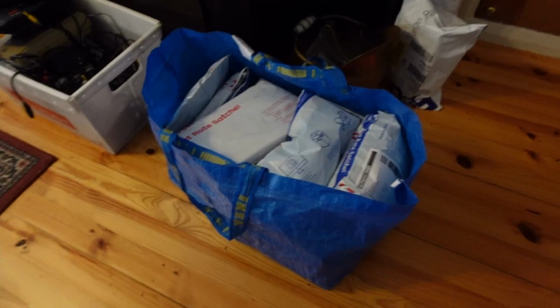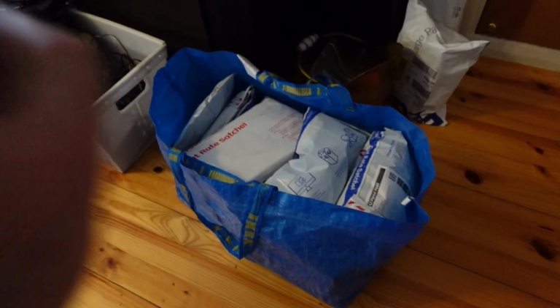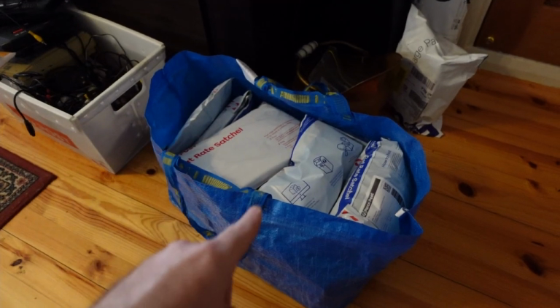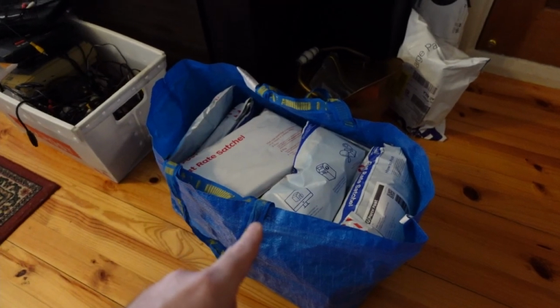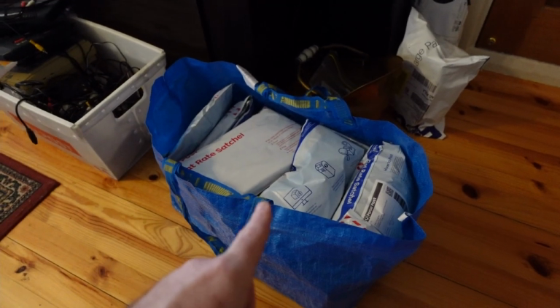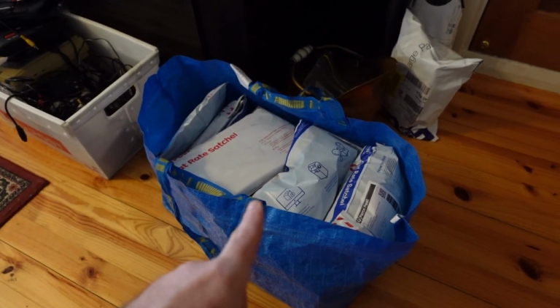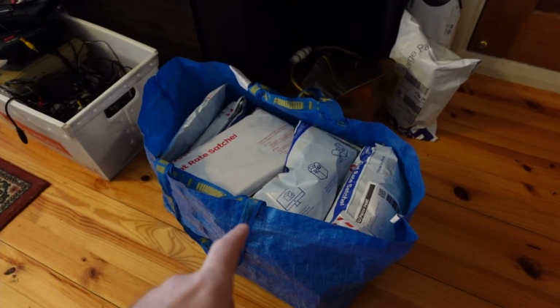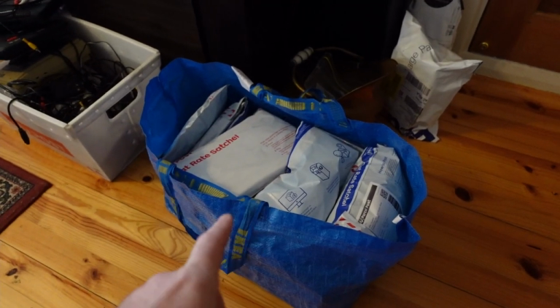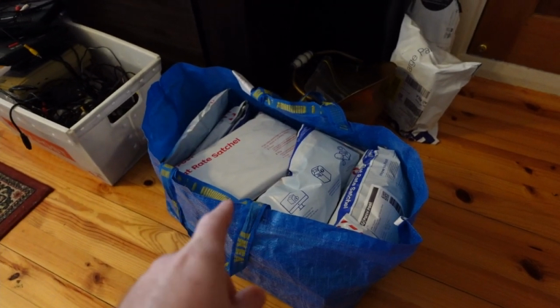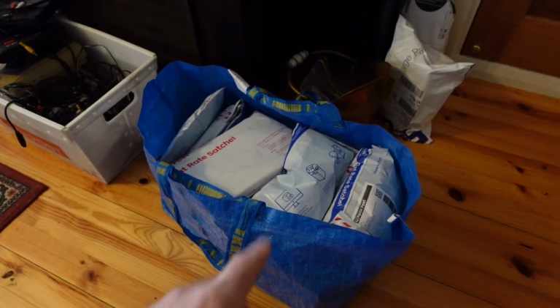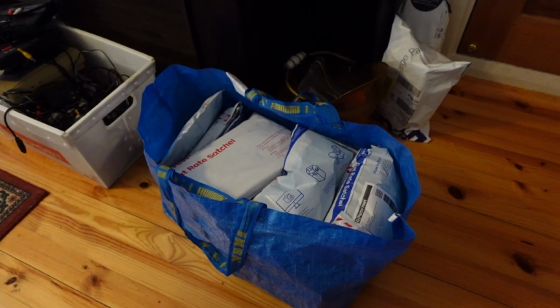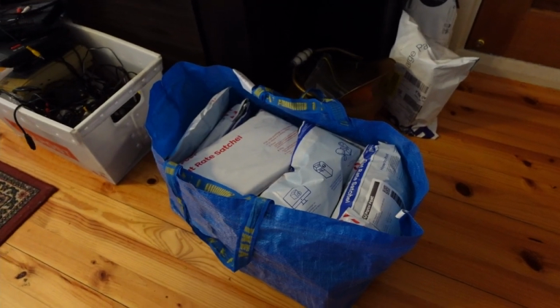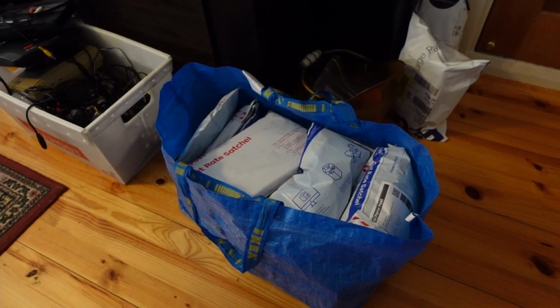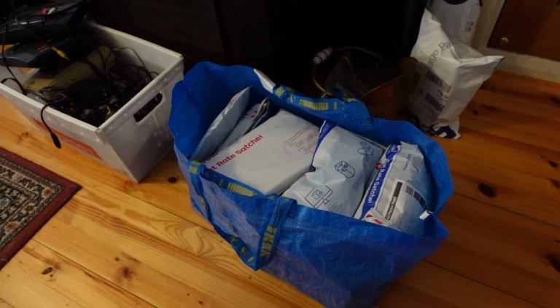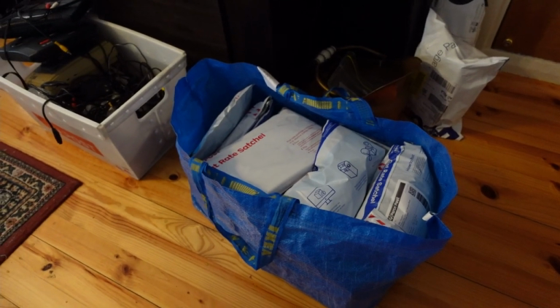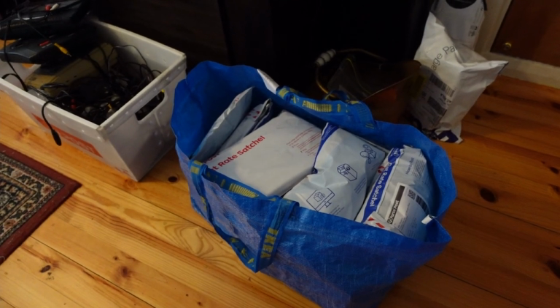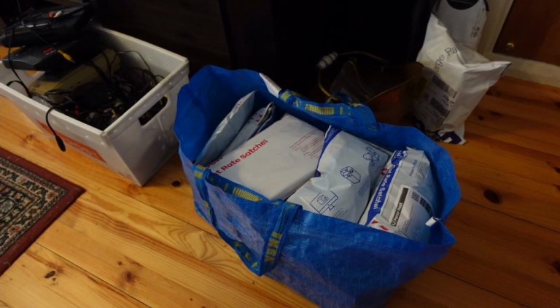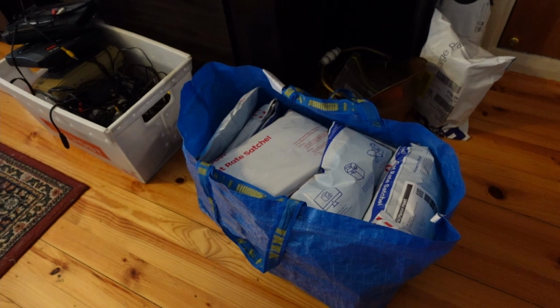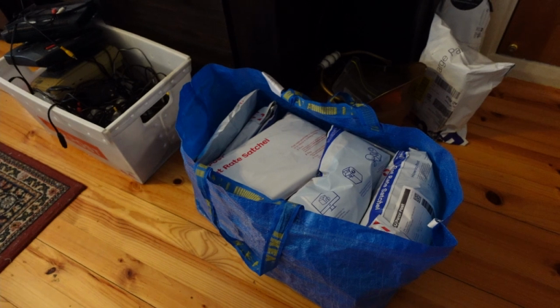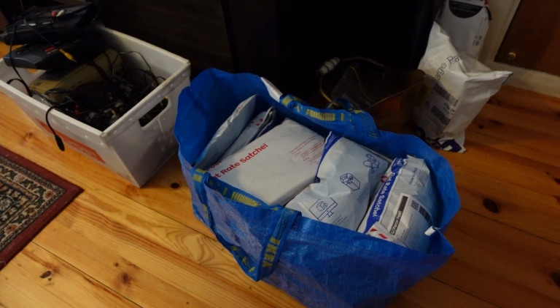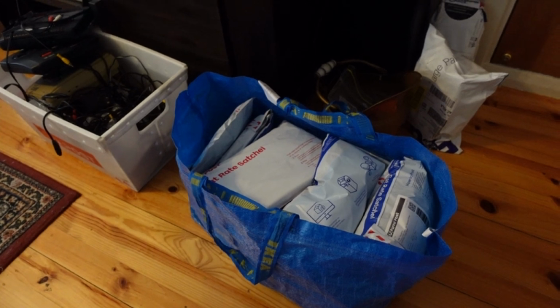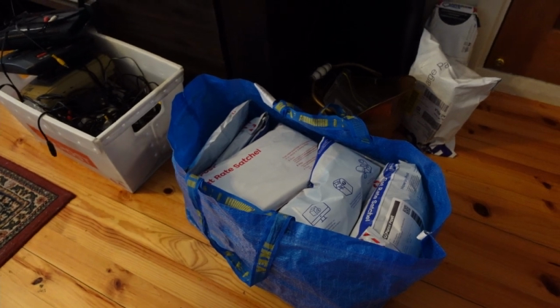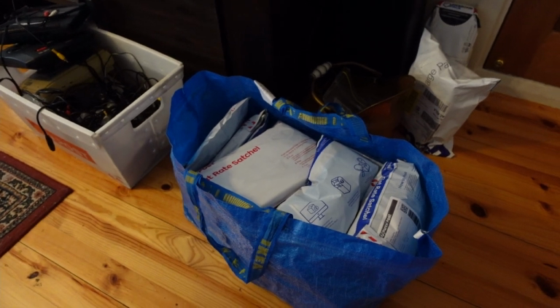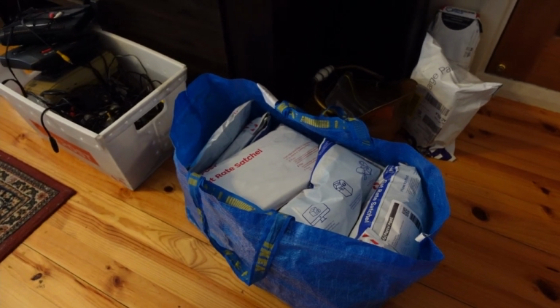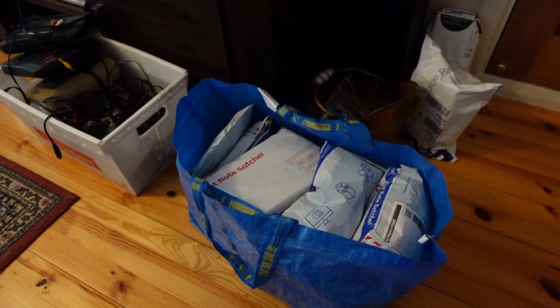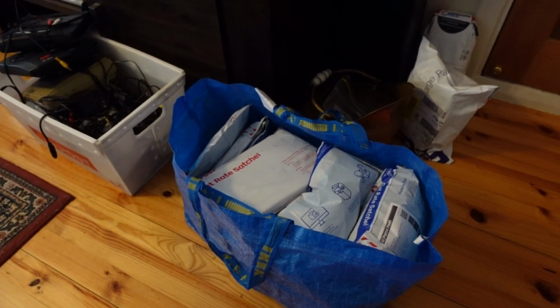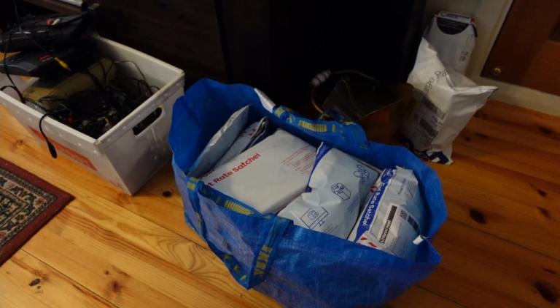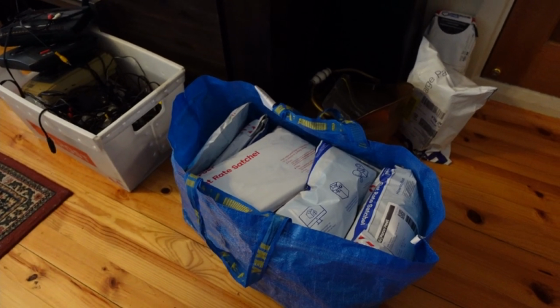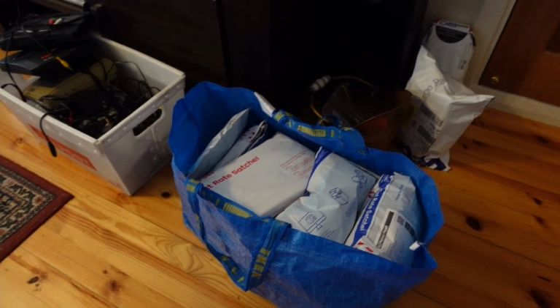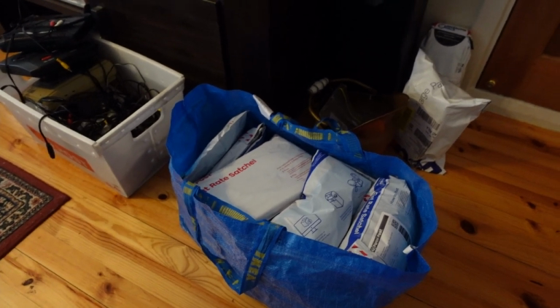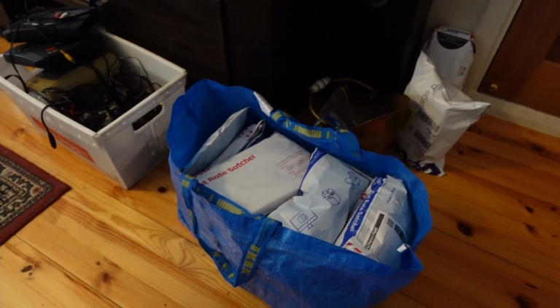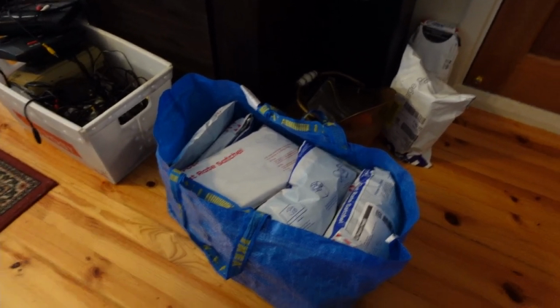Got our post ready to go — about 13 orders from yesterday. So decent day. I will take them to the post office and head to Savers.